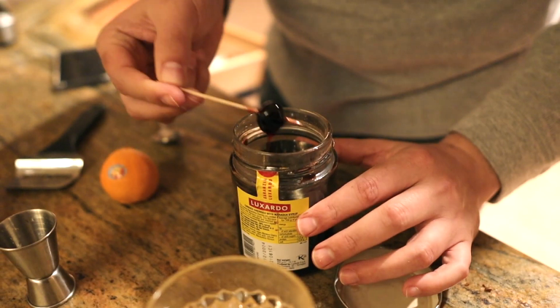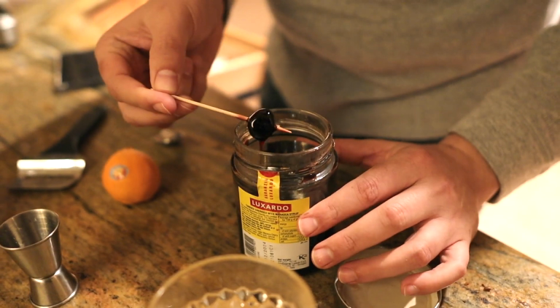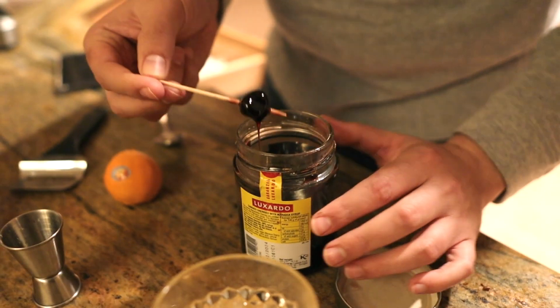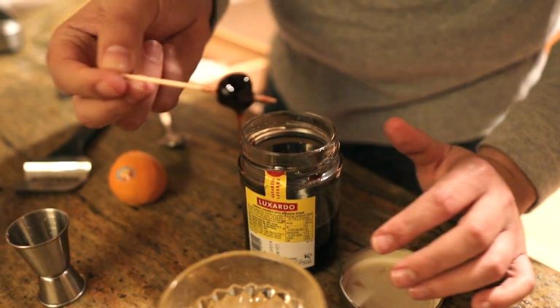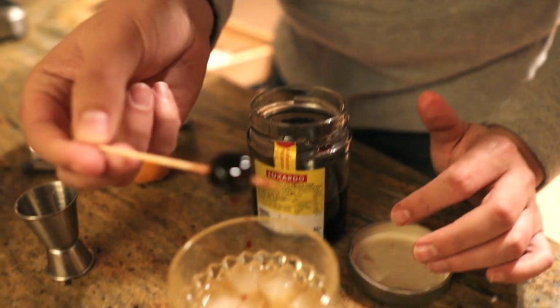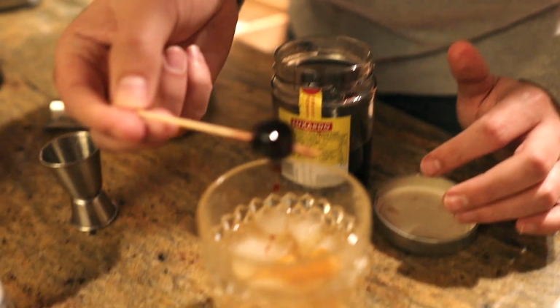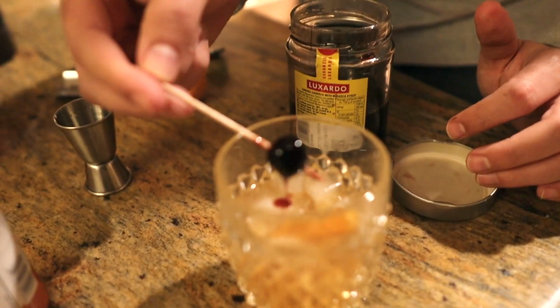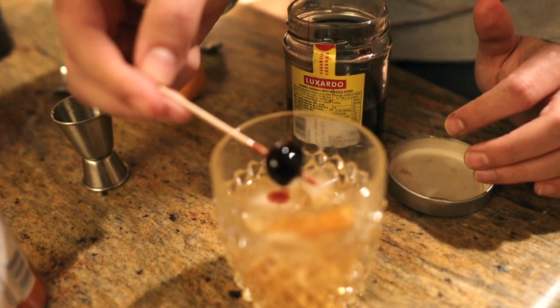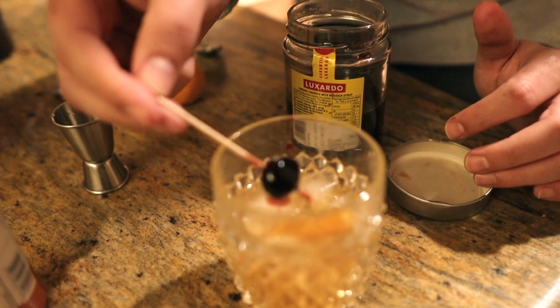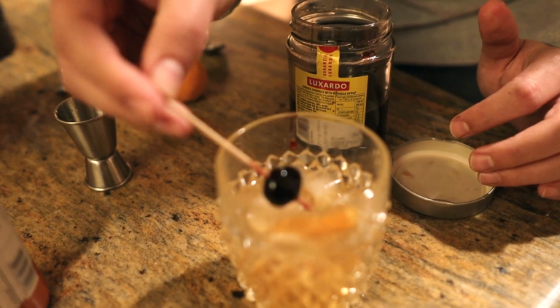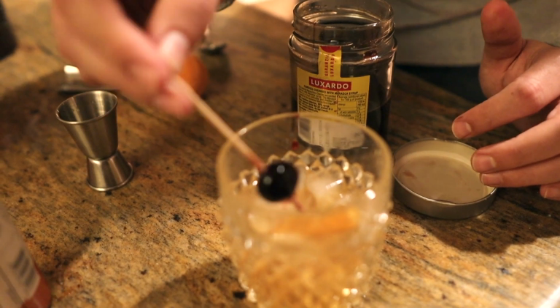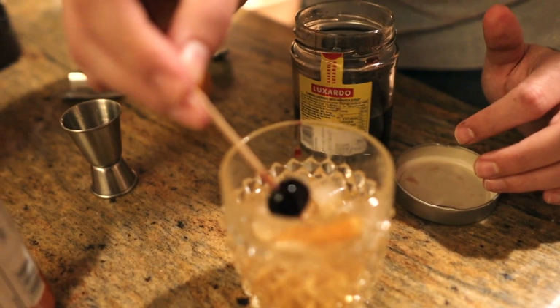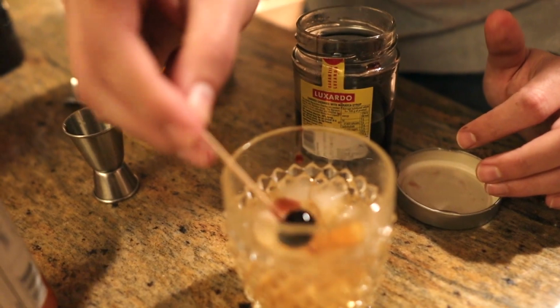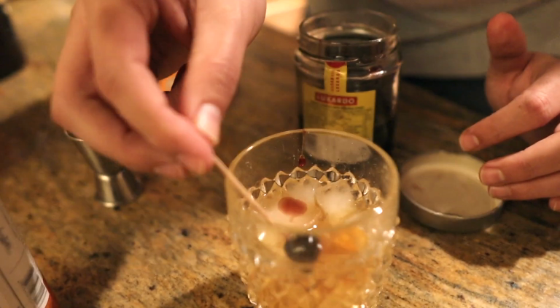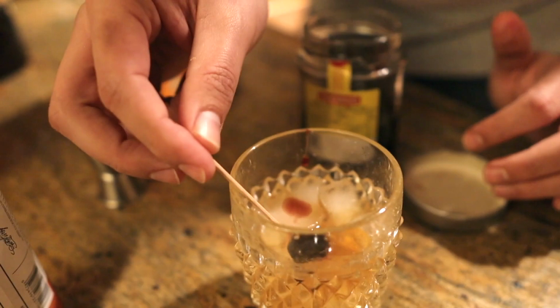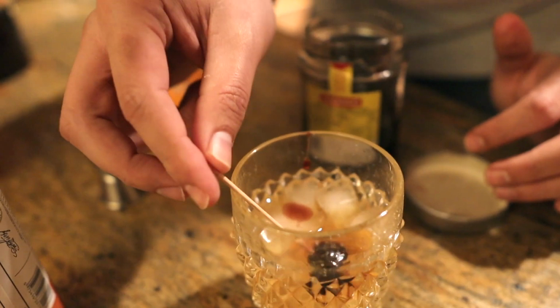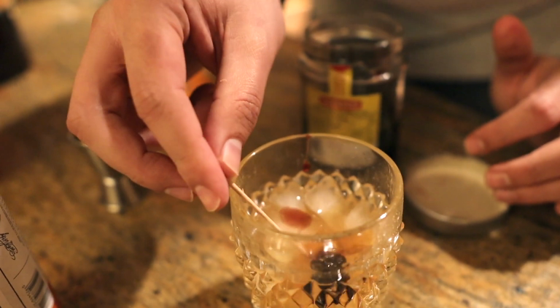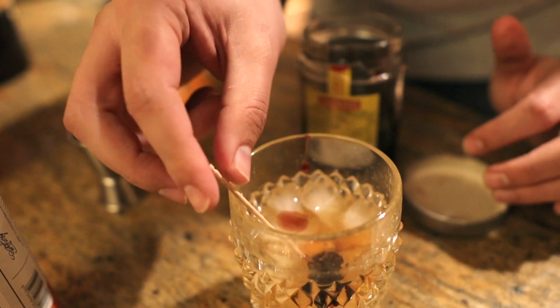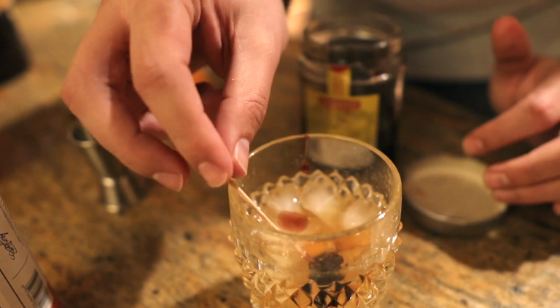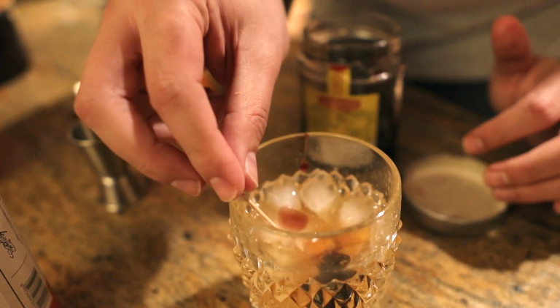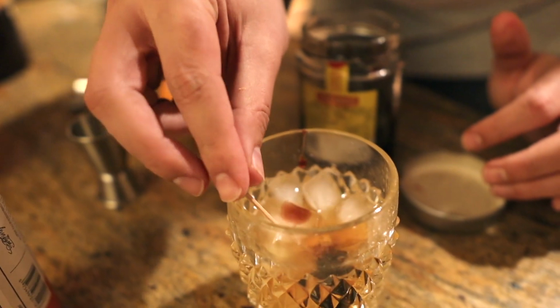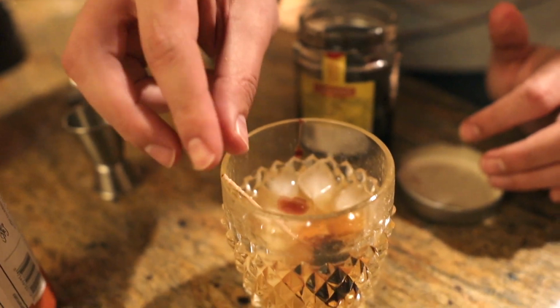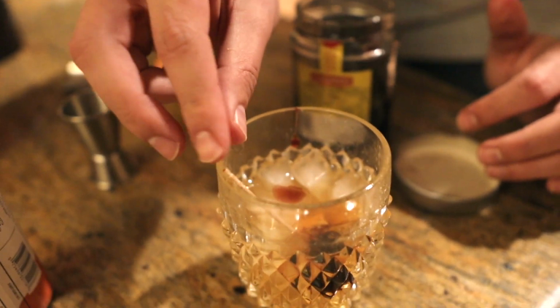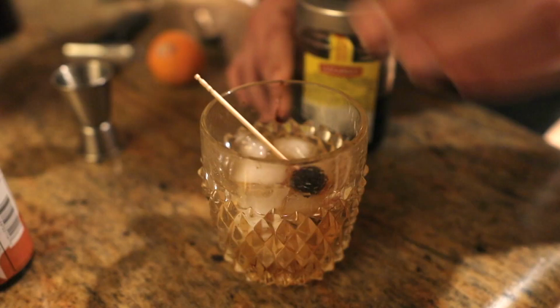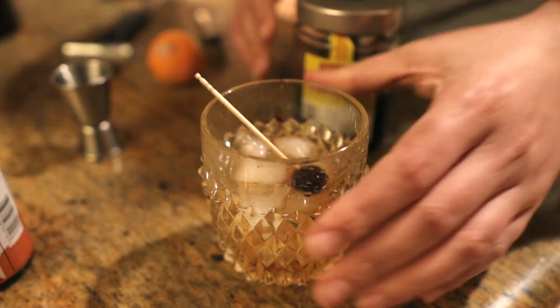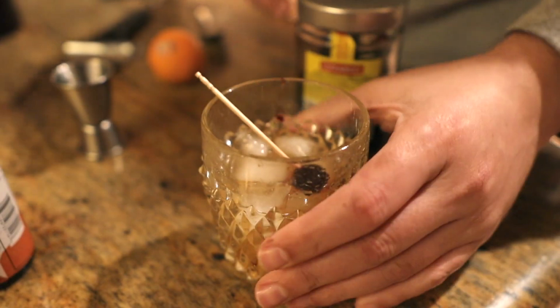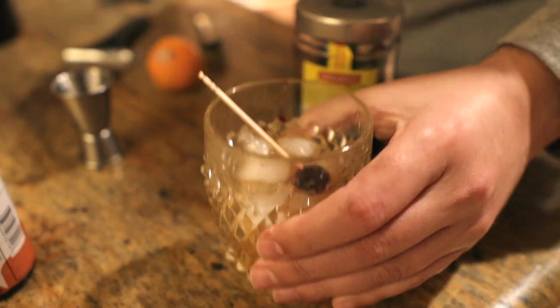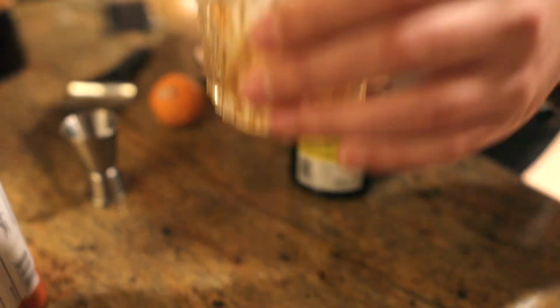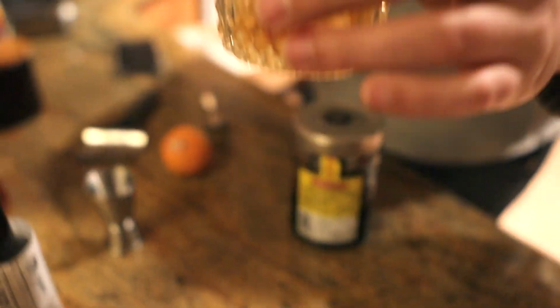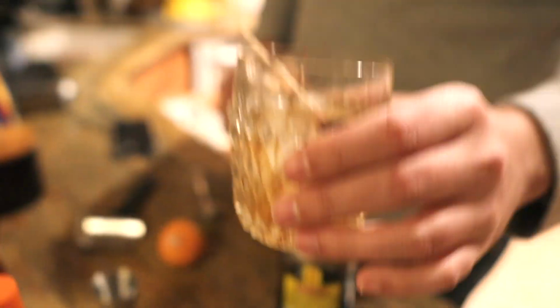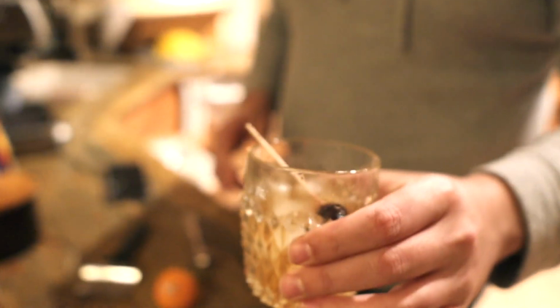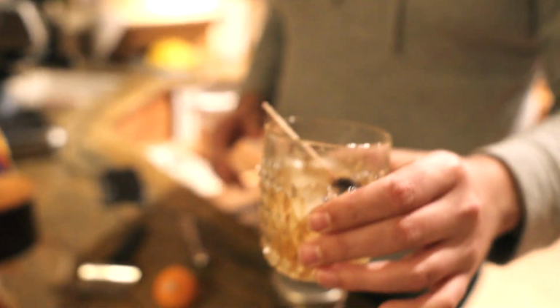There we are. And there you go — old fashioned.